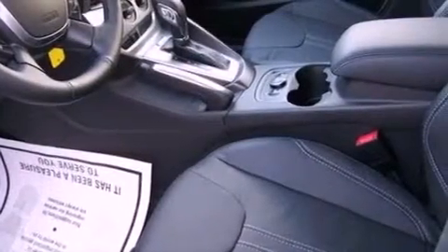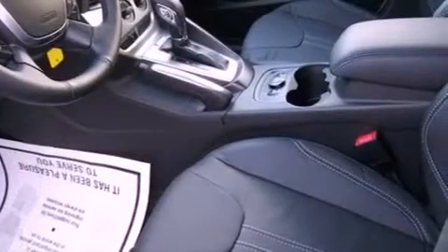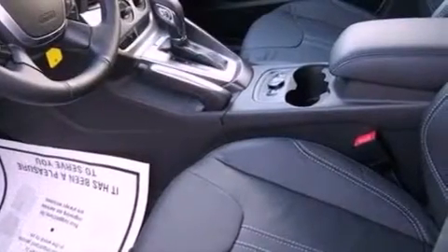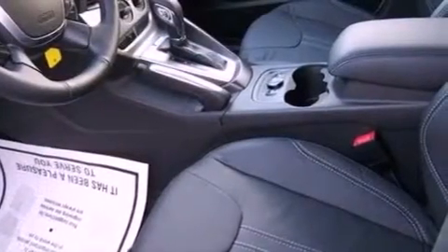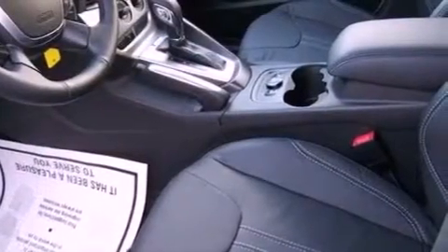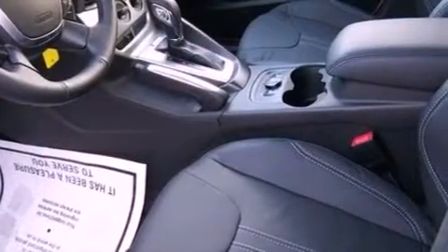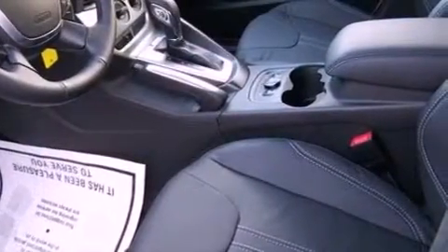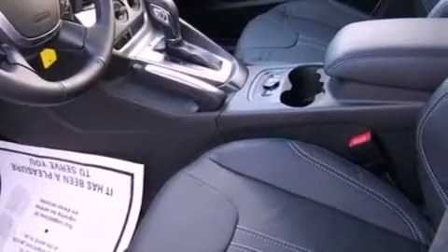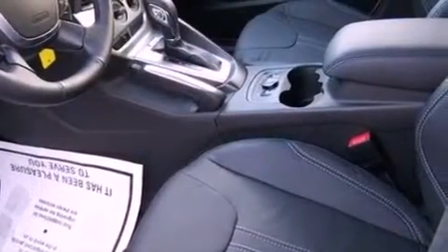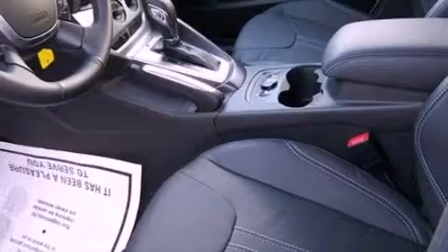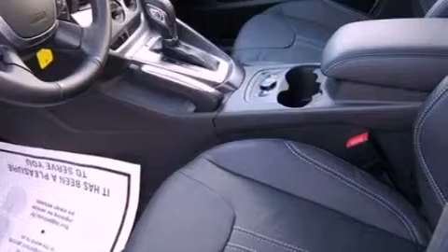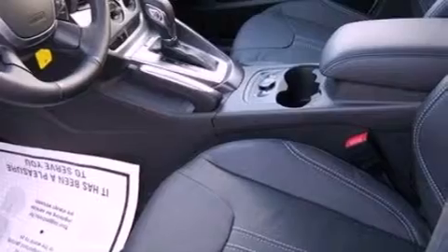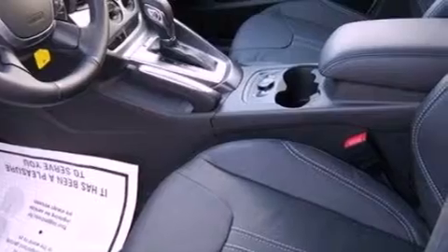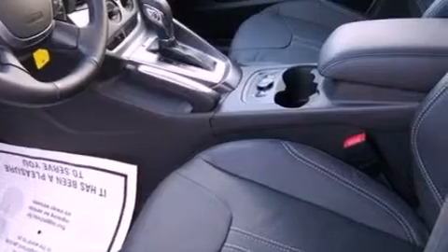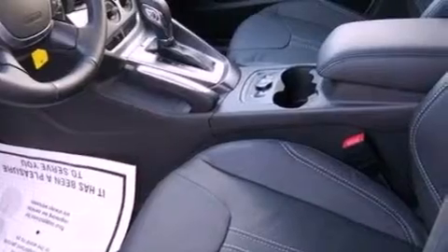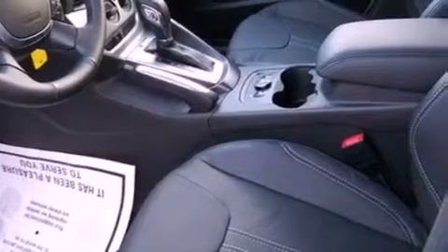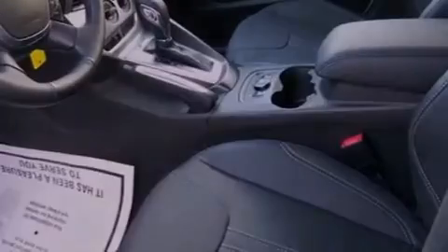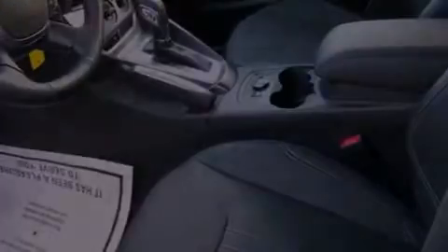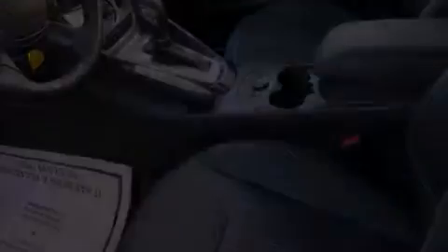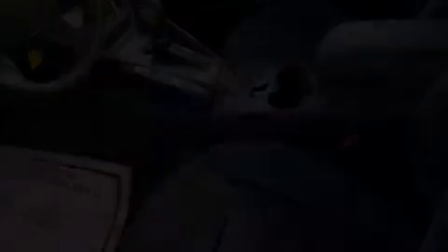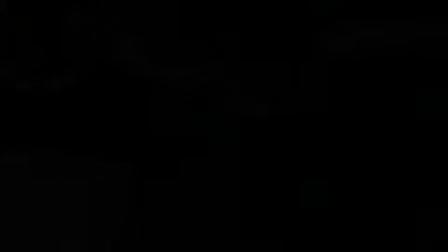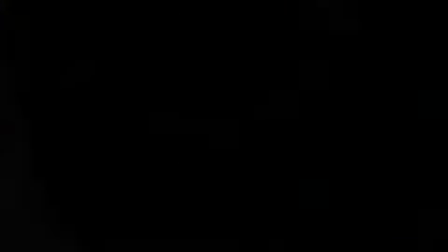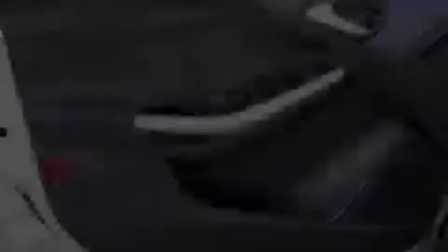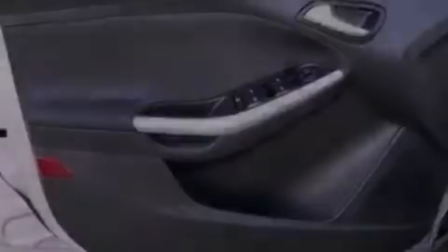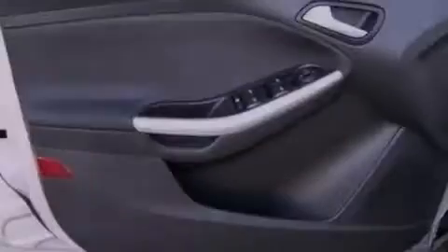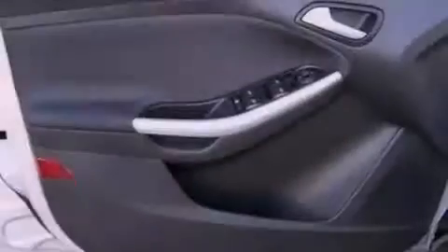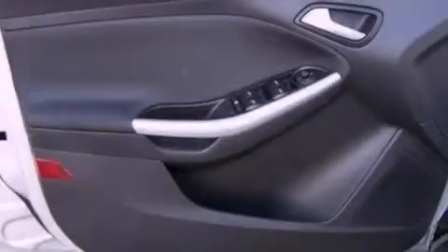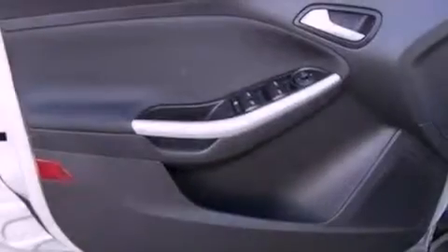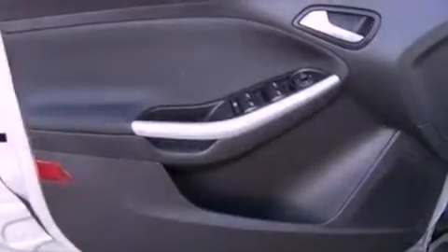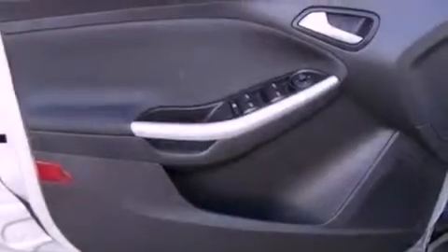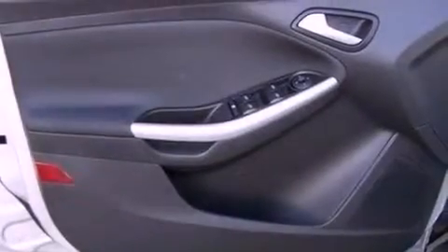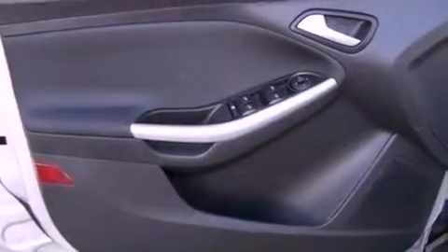Also included are privacy glass, desk-sensing headlights, a keyless entry system, and a rear spoiler.